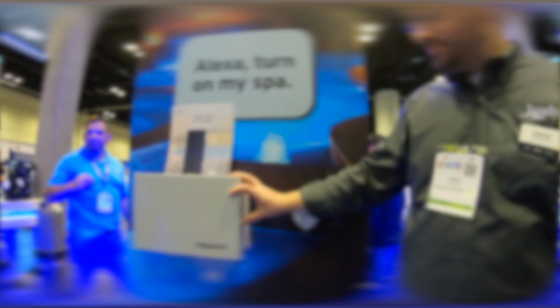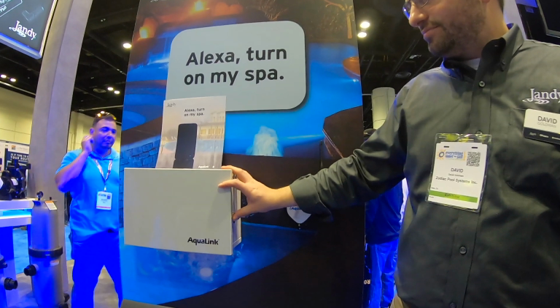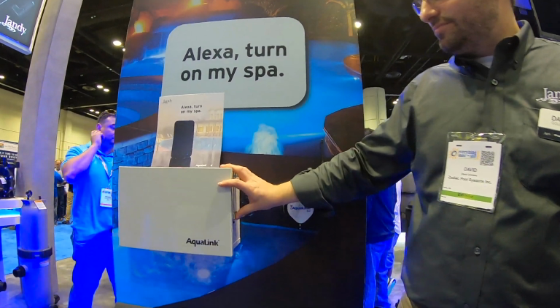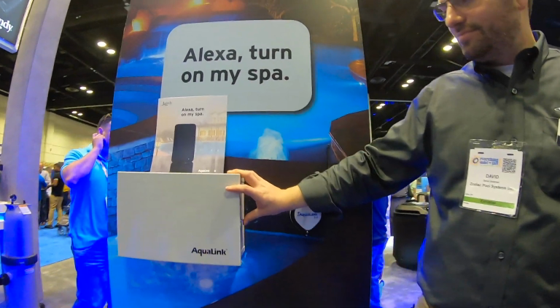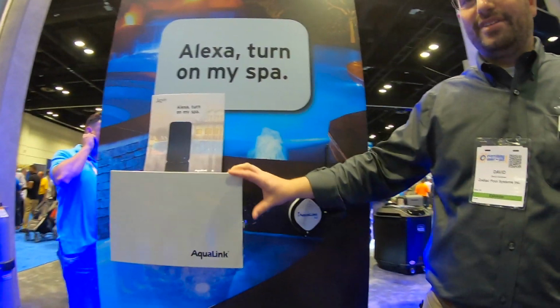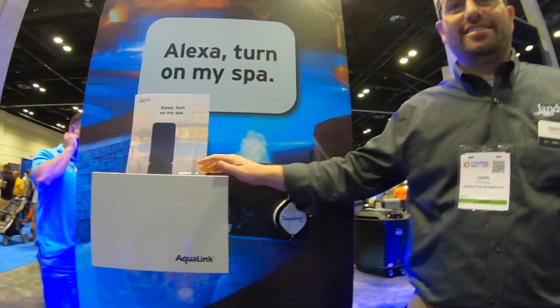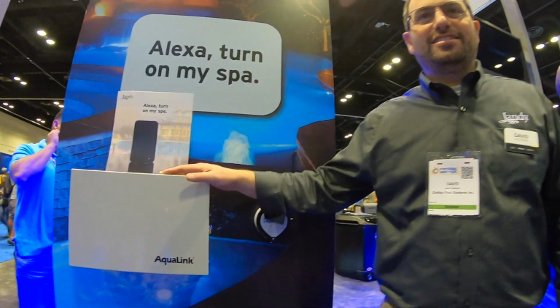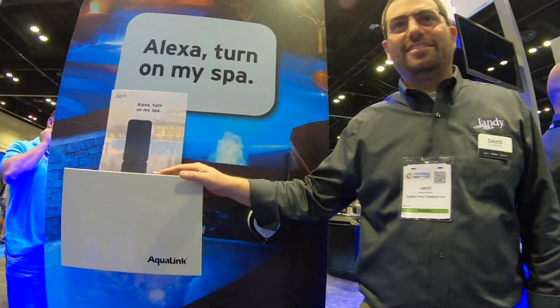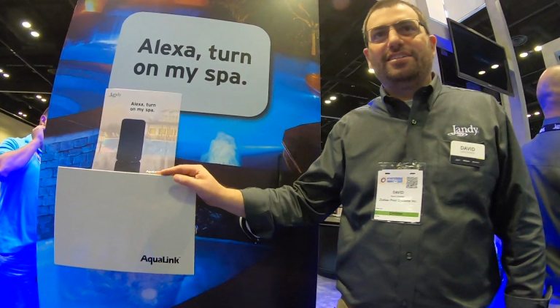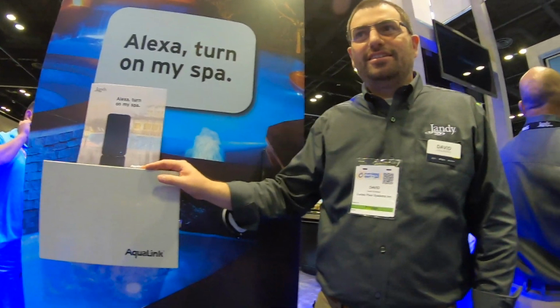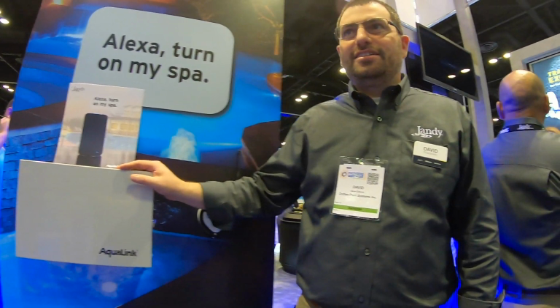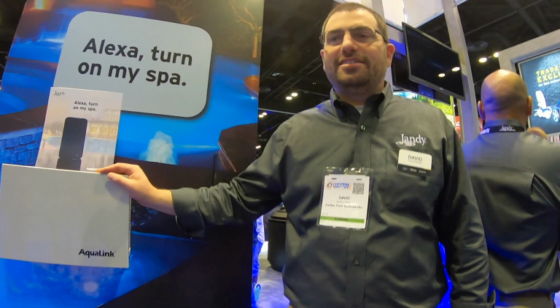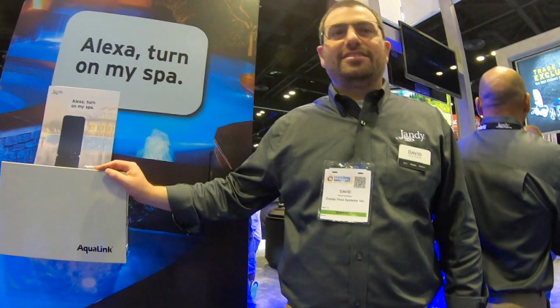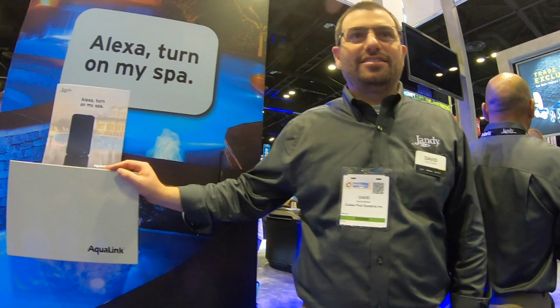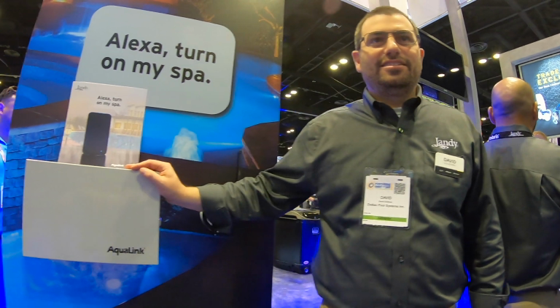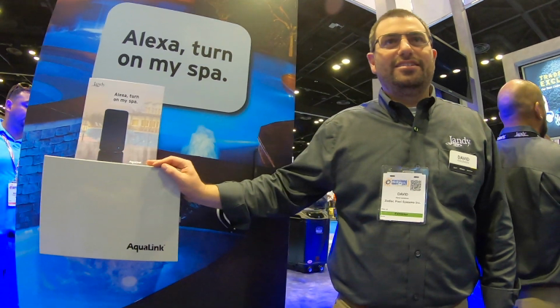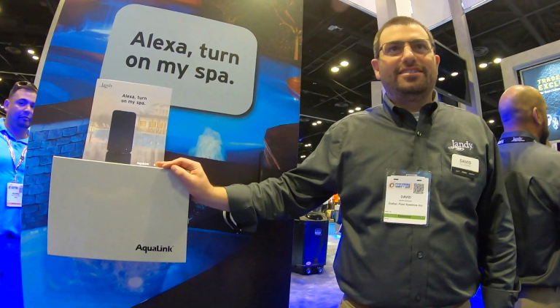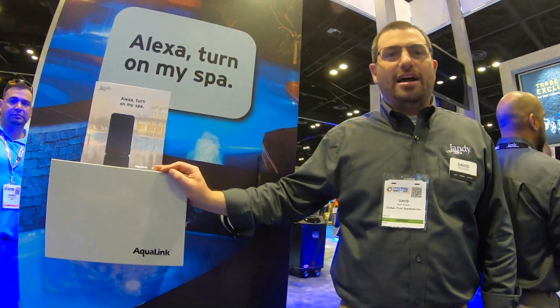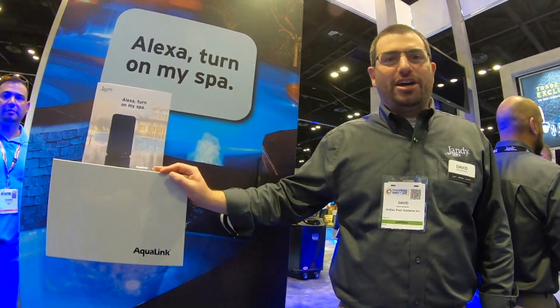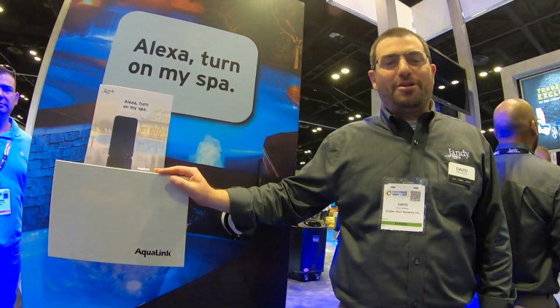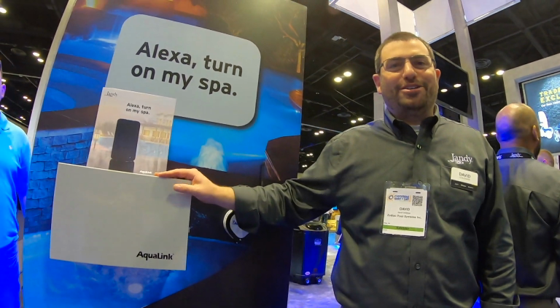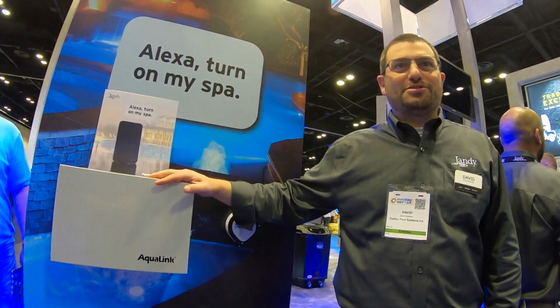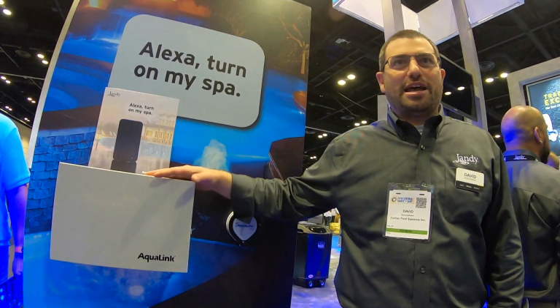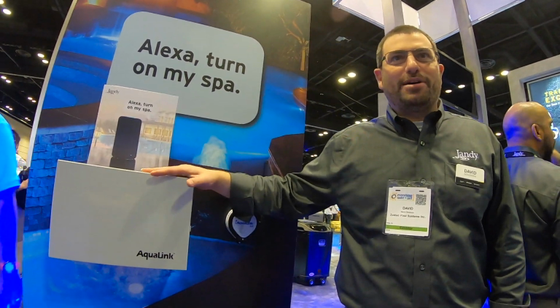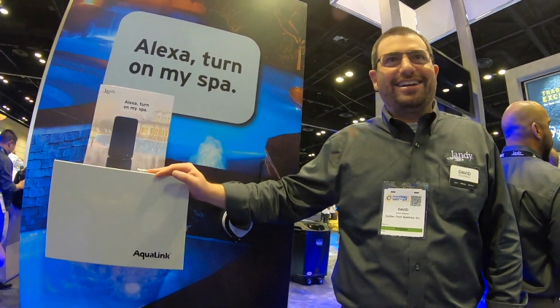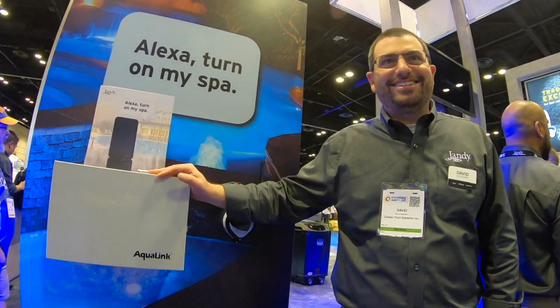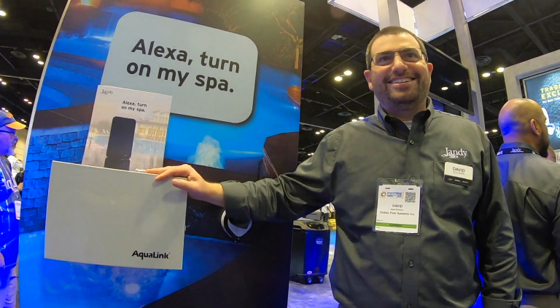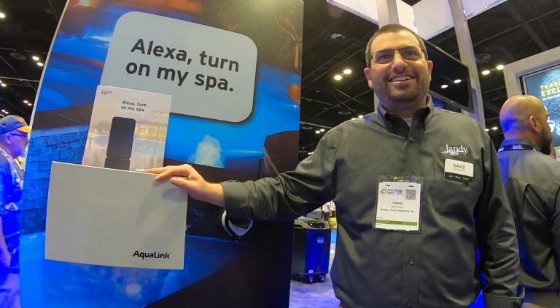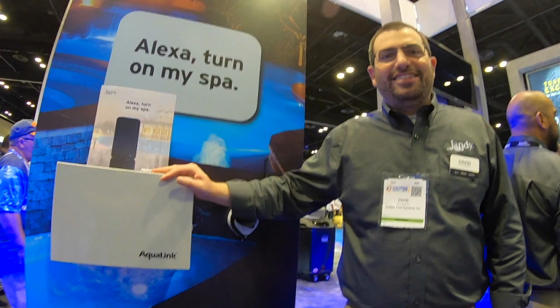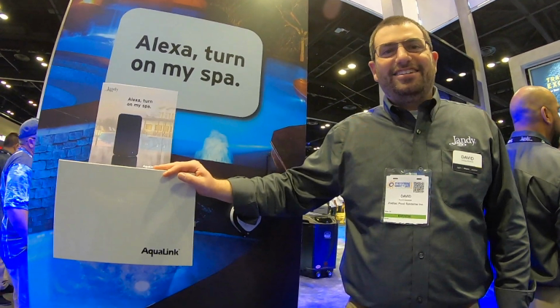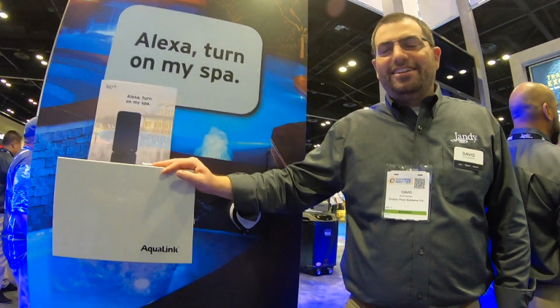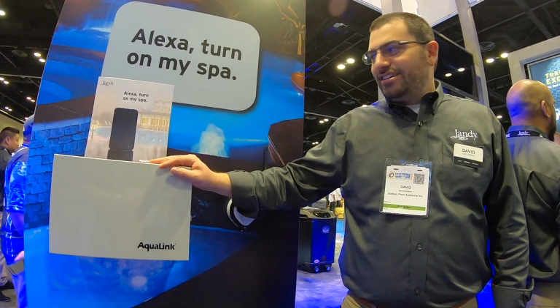All right guys, so I'm here with Jandy. We're going to go over a couple of their products. I'm here with David. How are you doing? I'm good. How are you? Thanks for stopping by. So let's talk about some stuff.